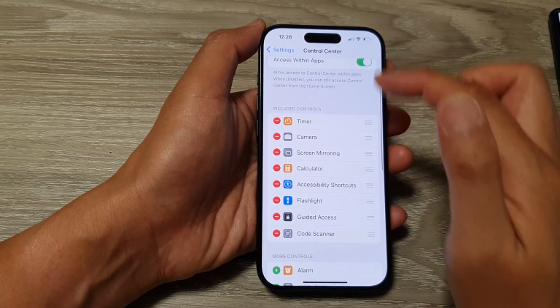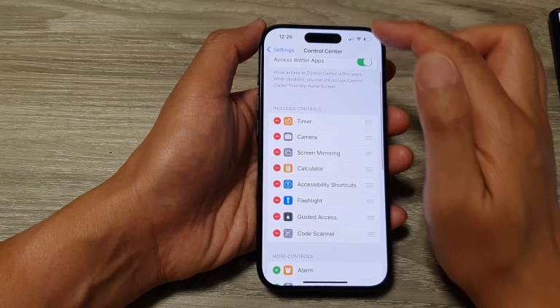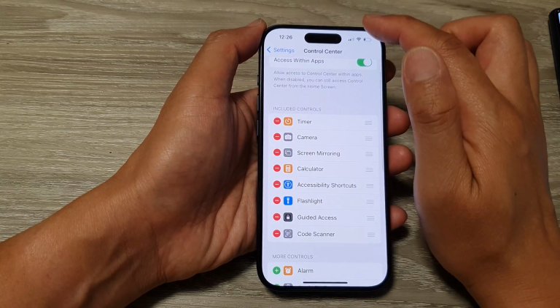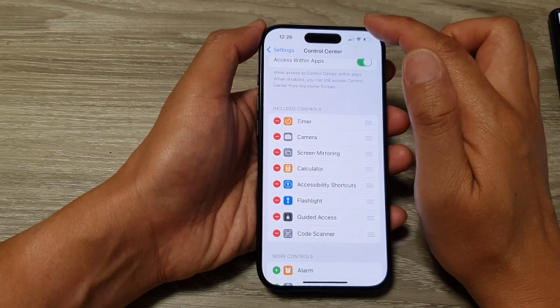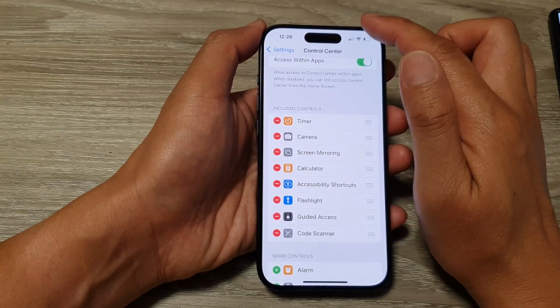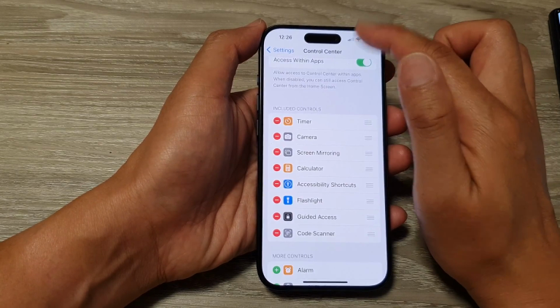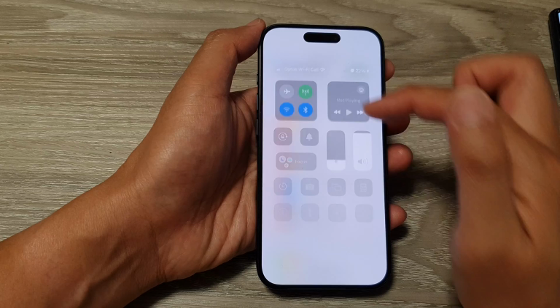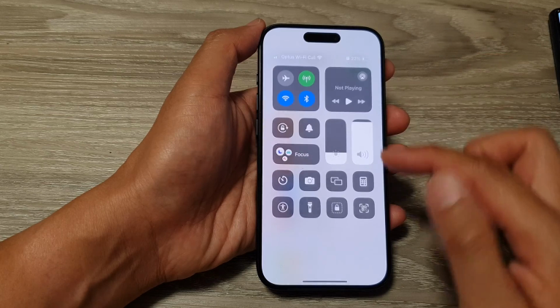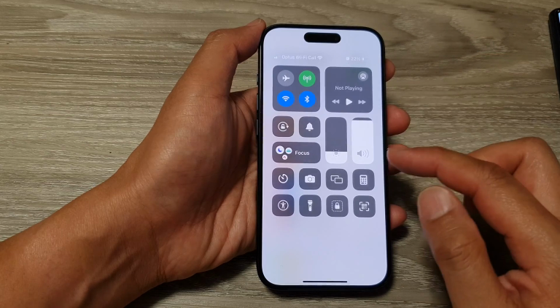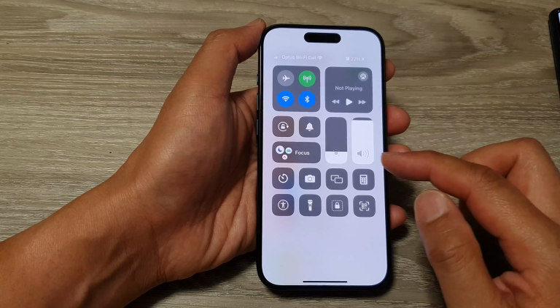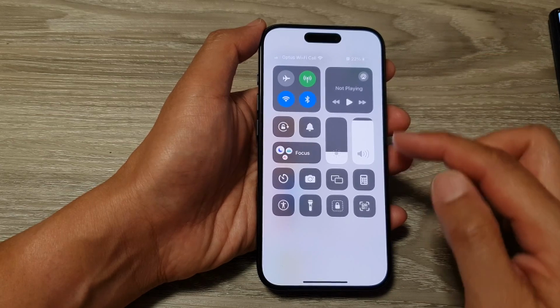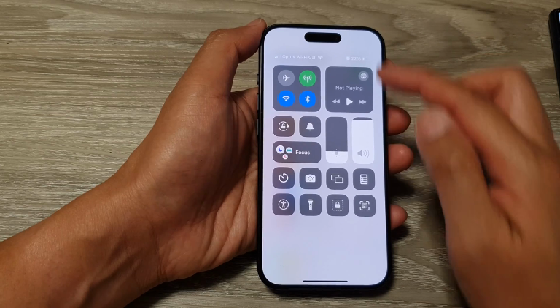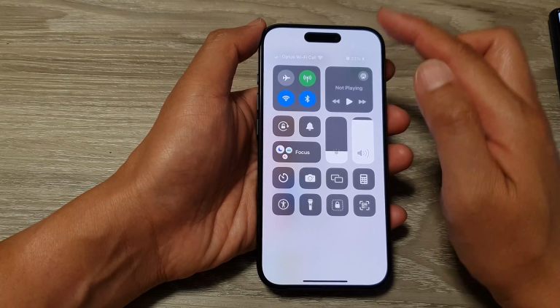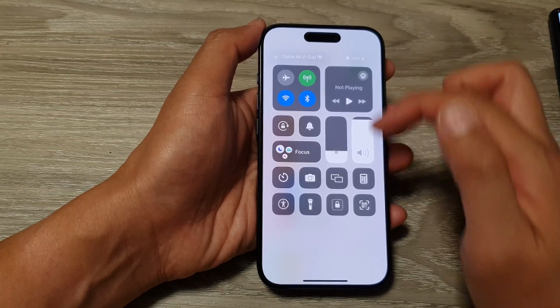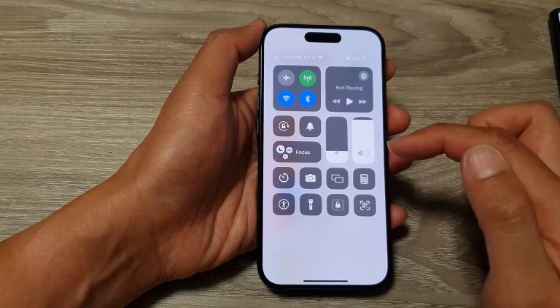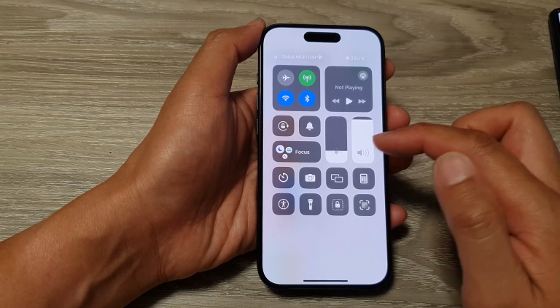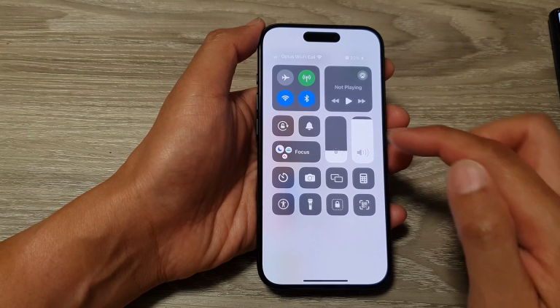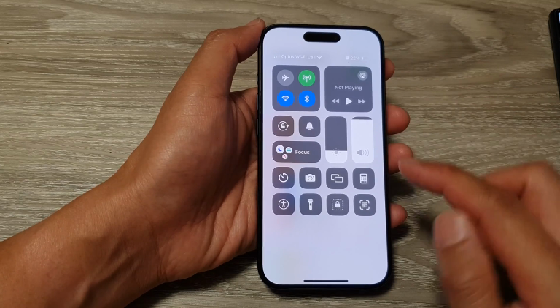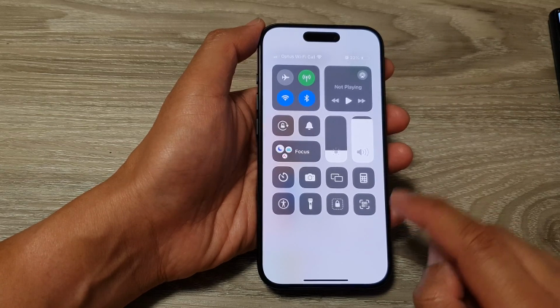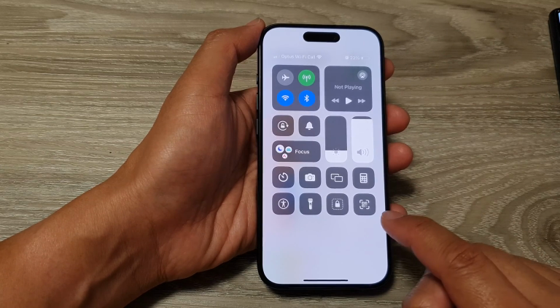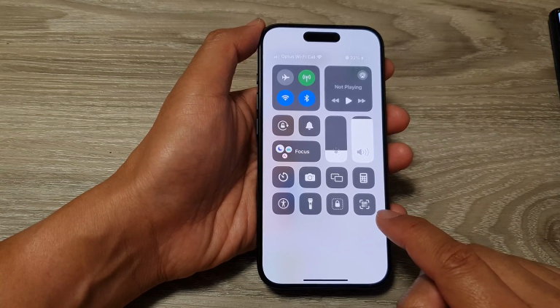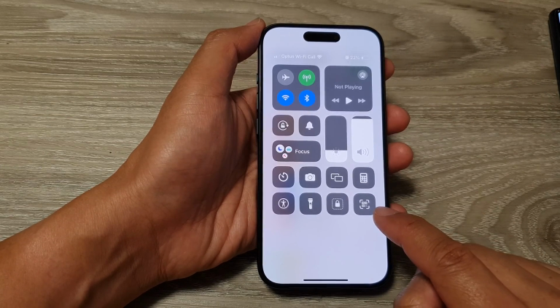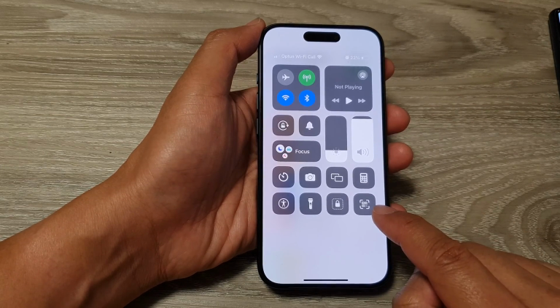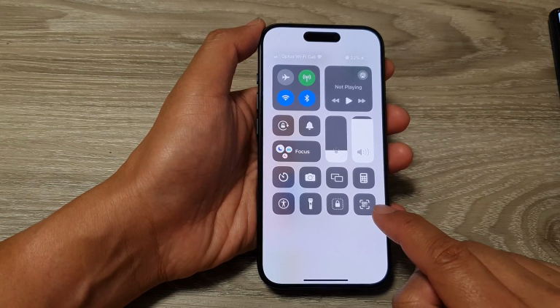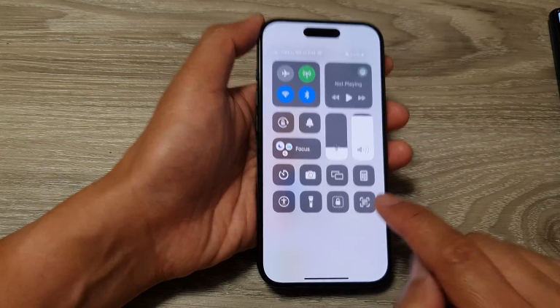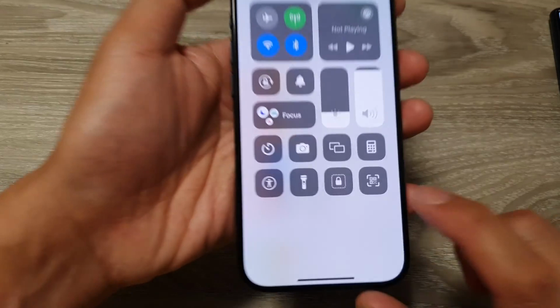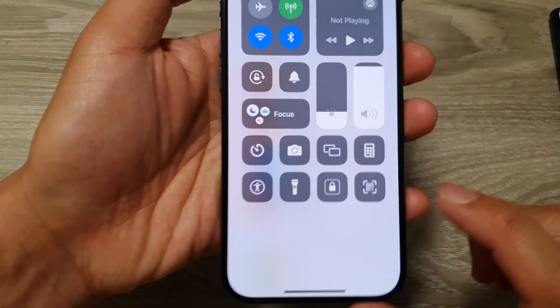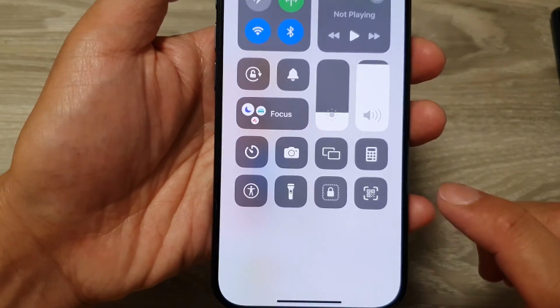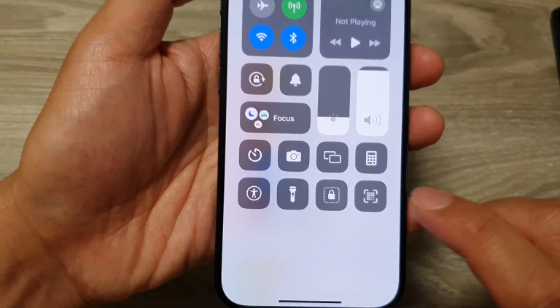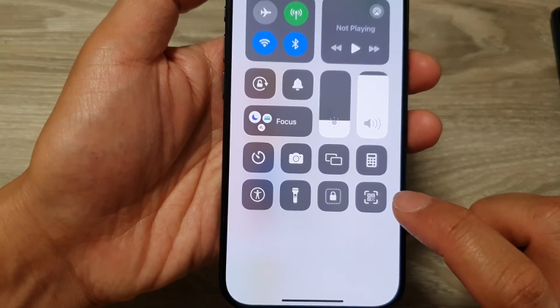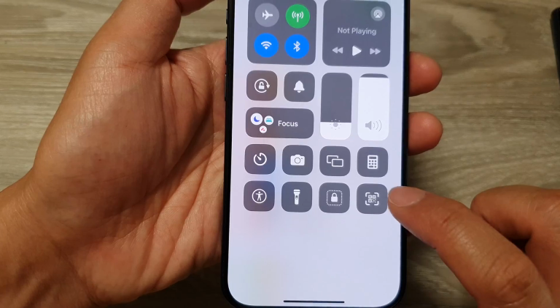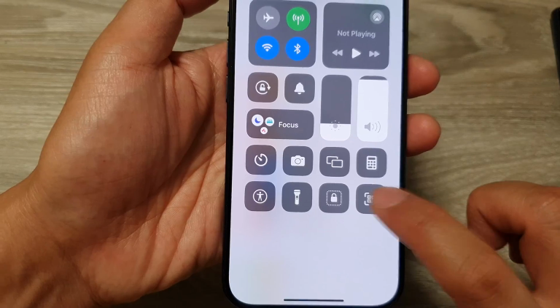Once it's added to the control center, just swipe down the control center and then tap on the code scanner icon.